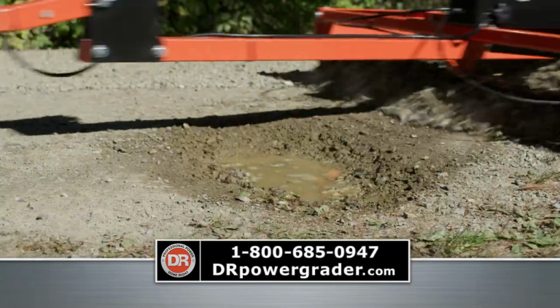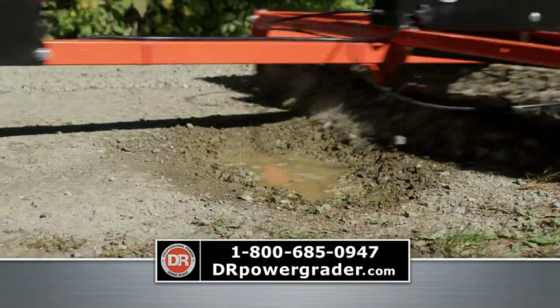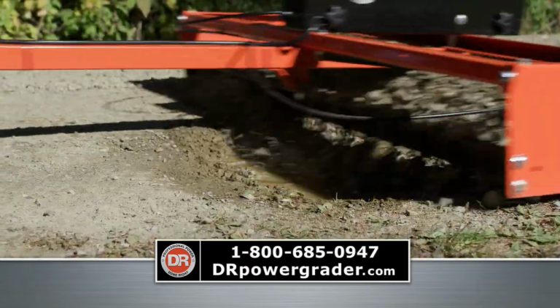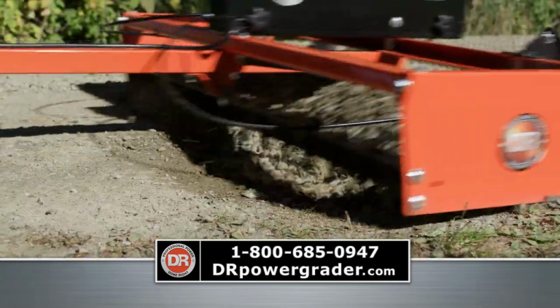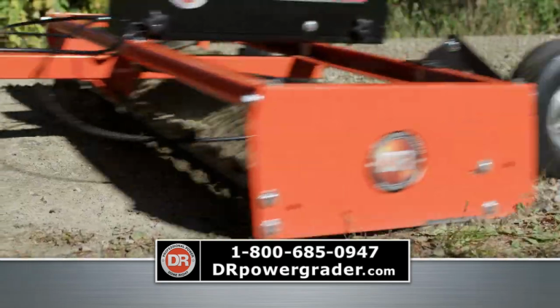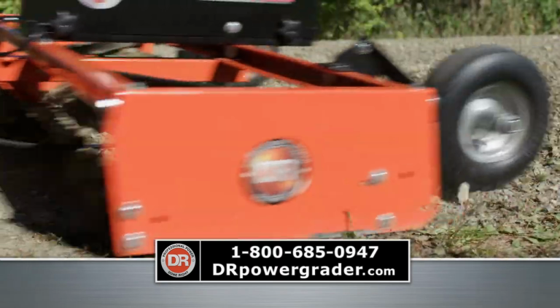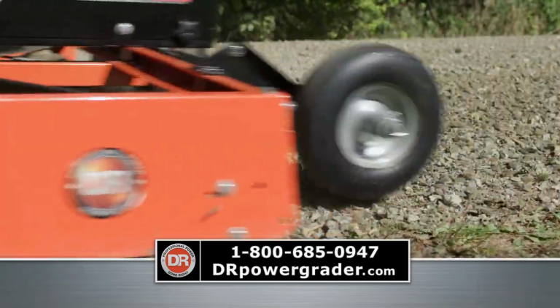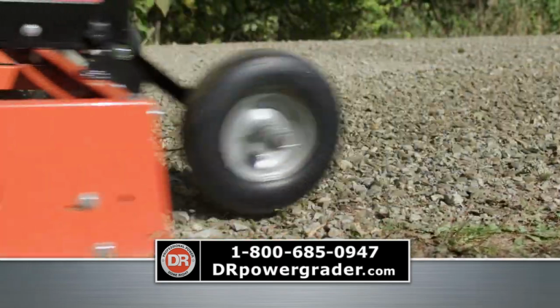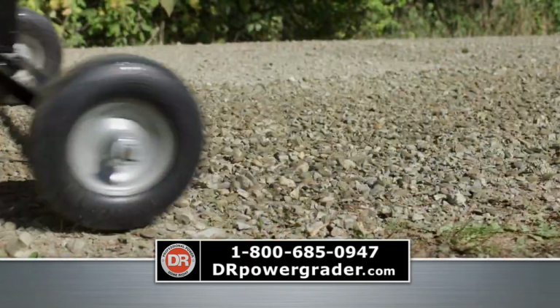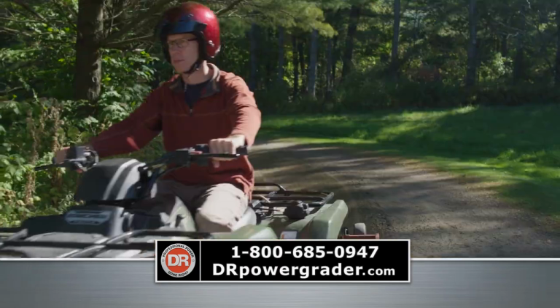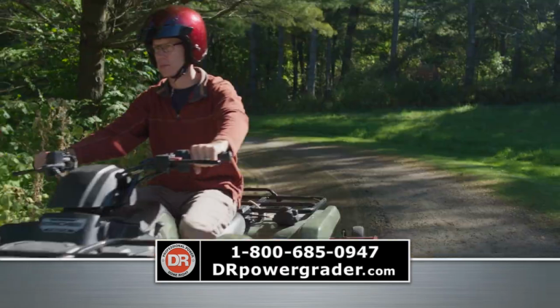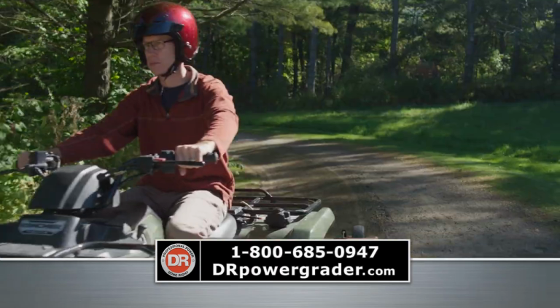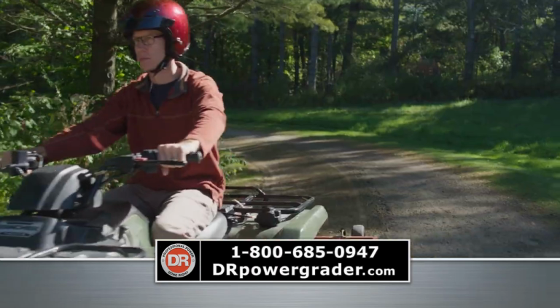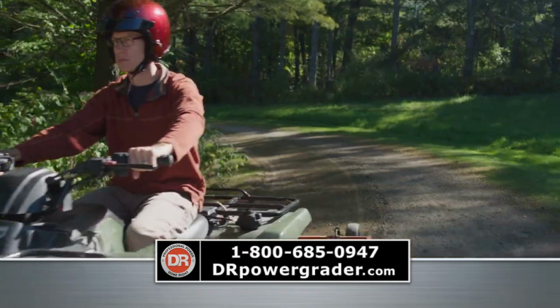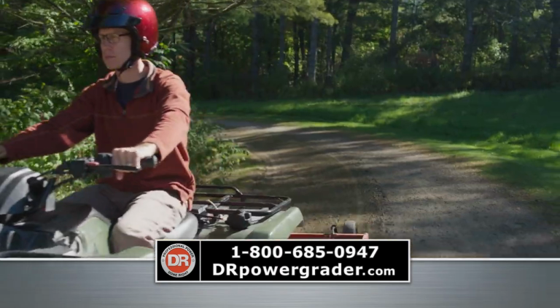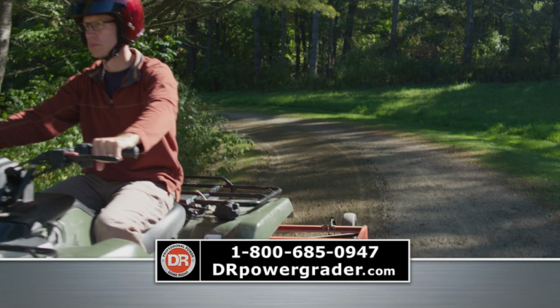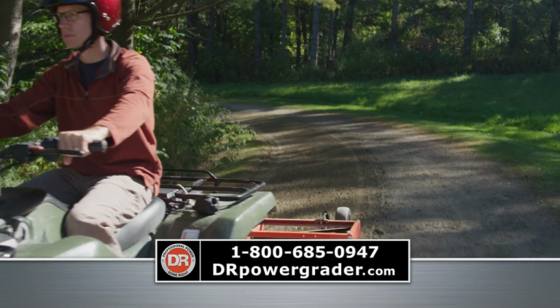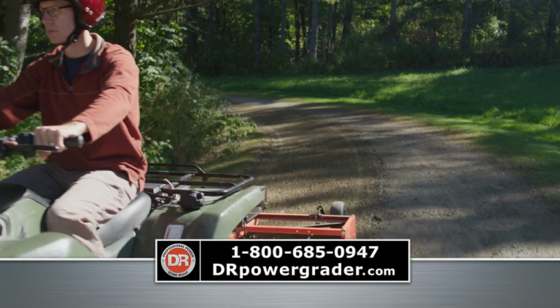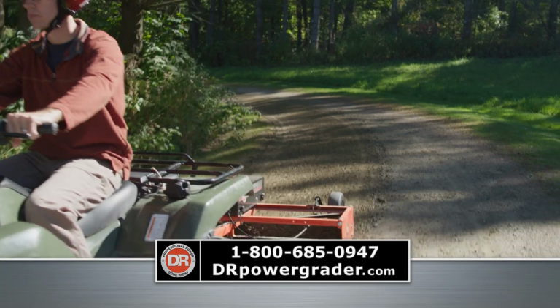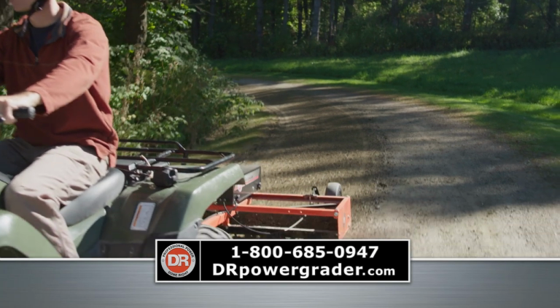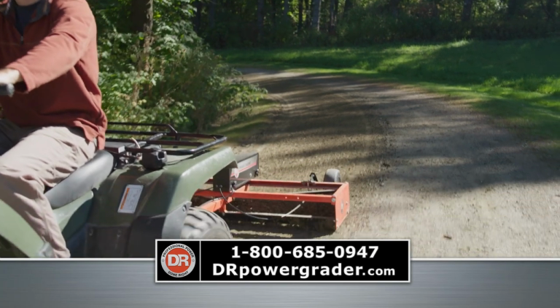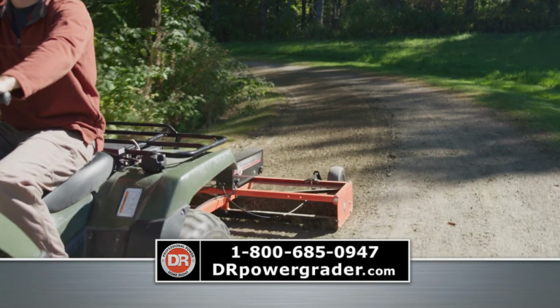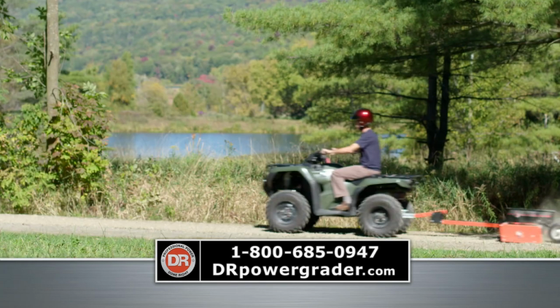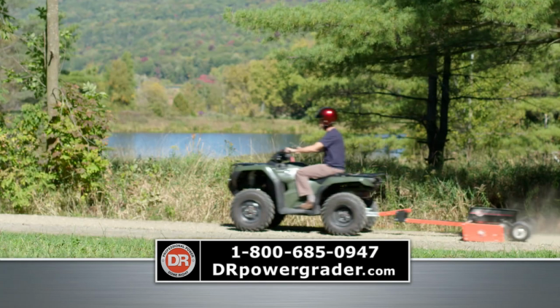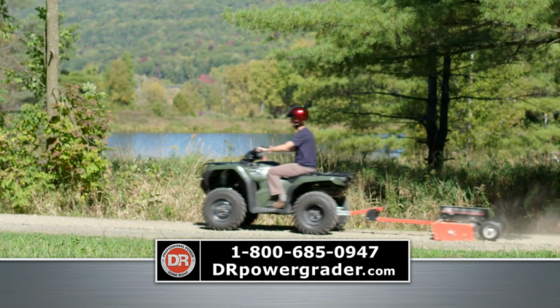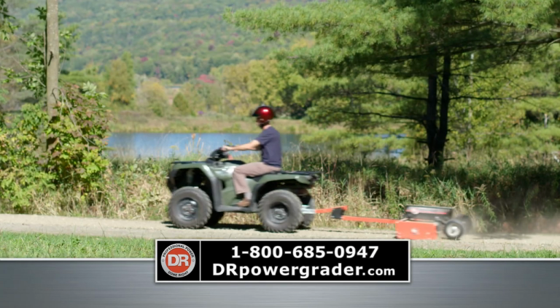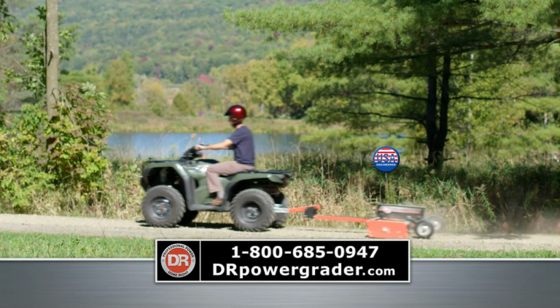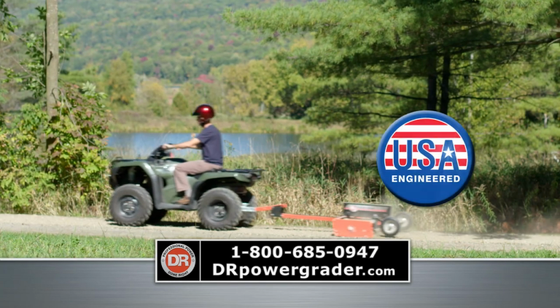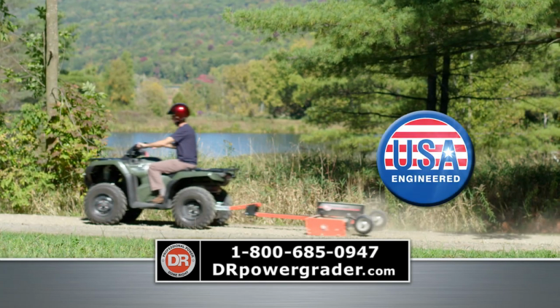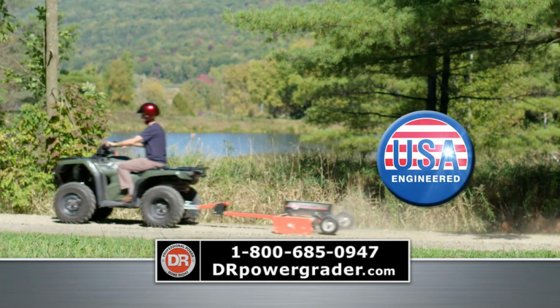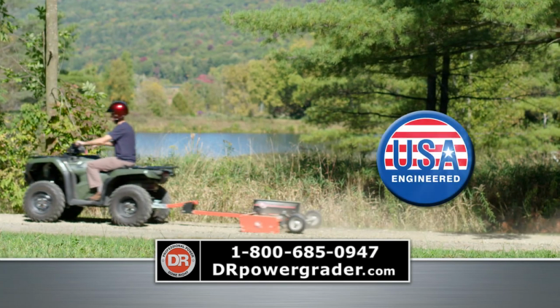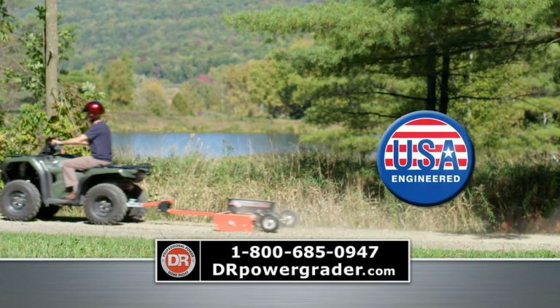Potholes and ruts are filled in, washboard is smoothed out, and your new driveway is ready to roll.